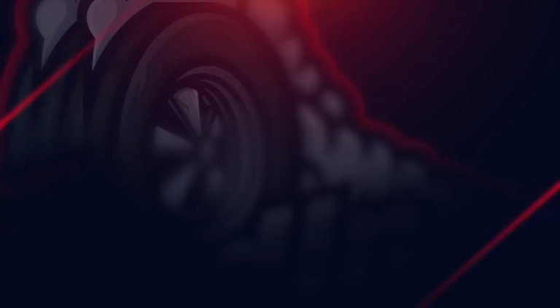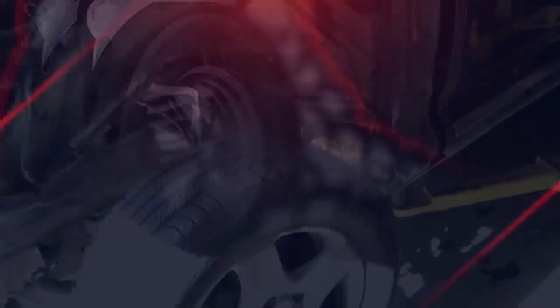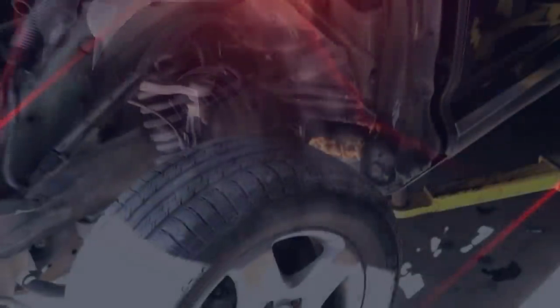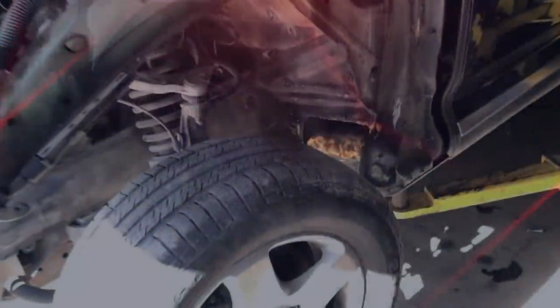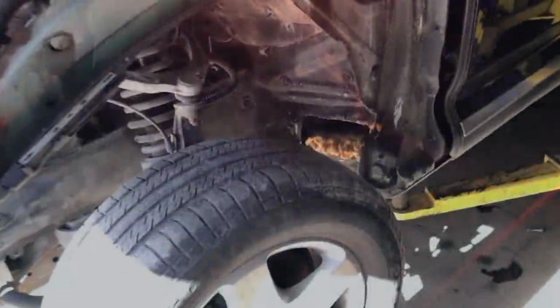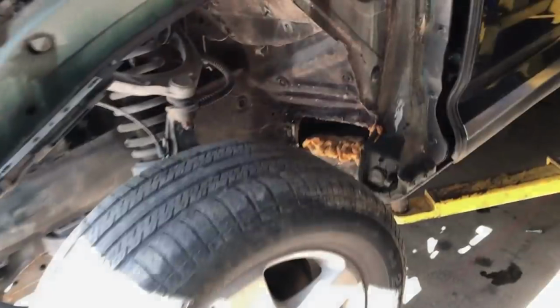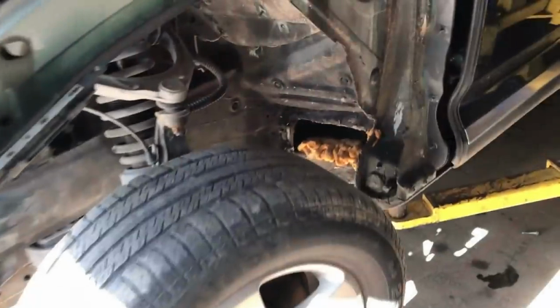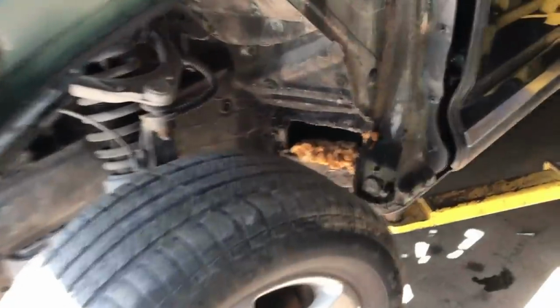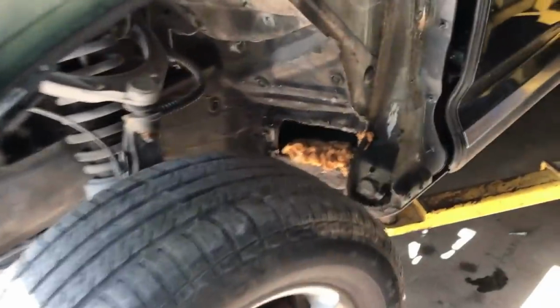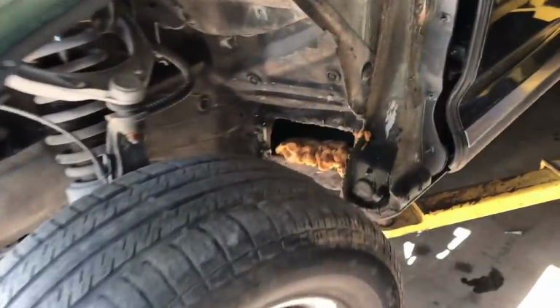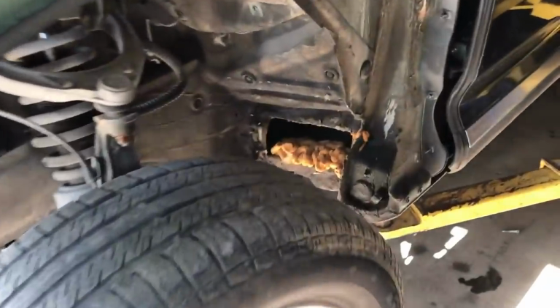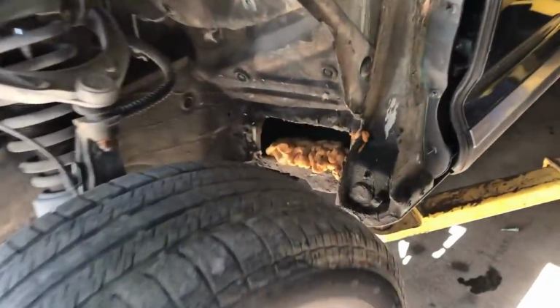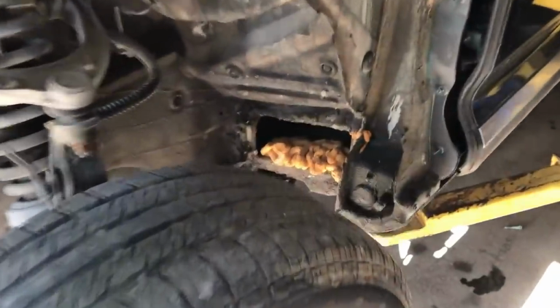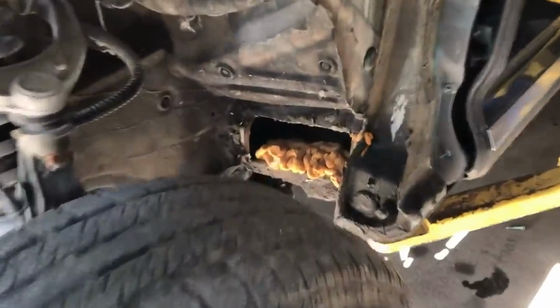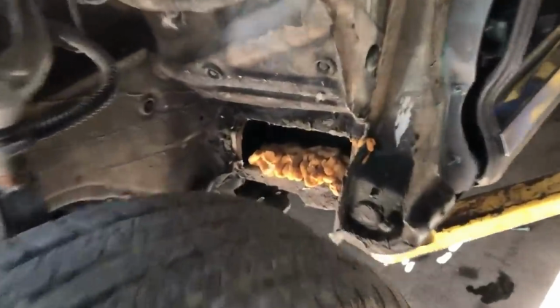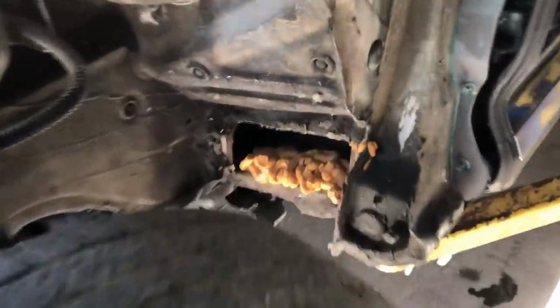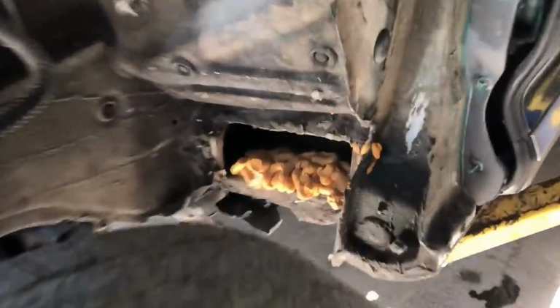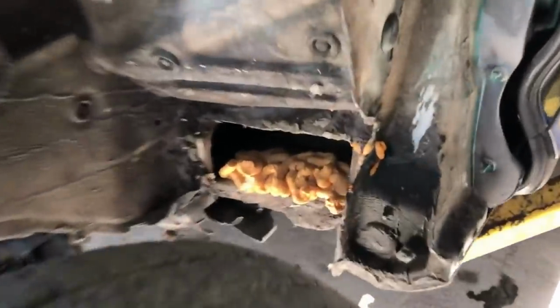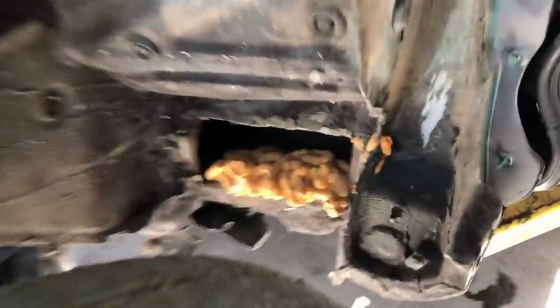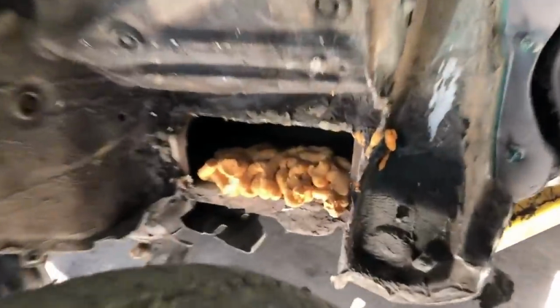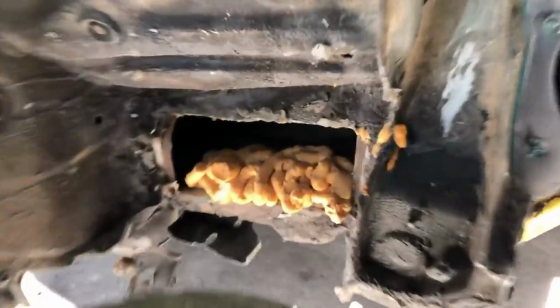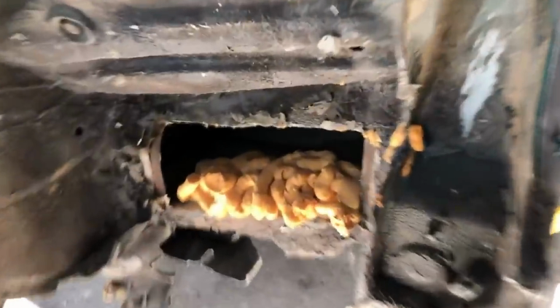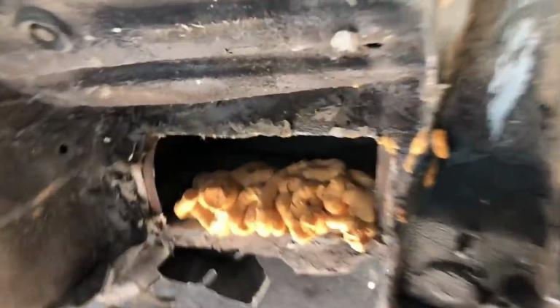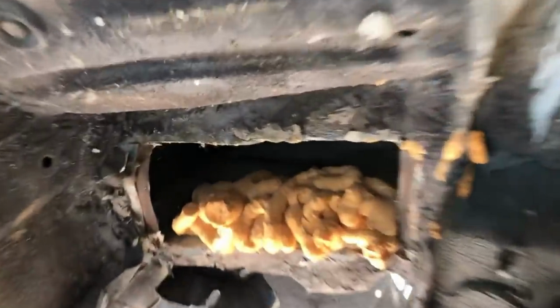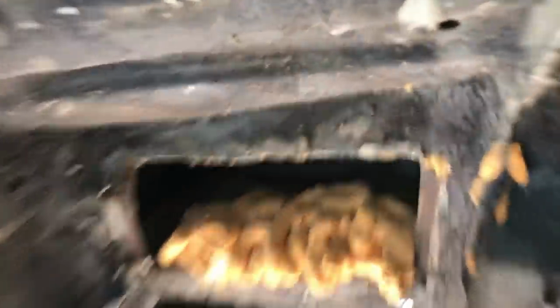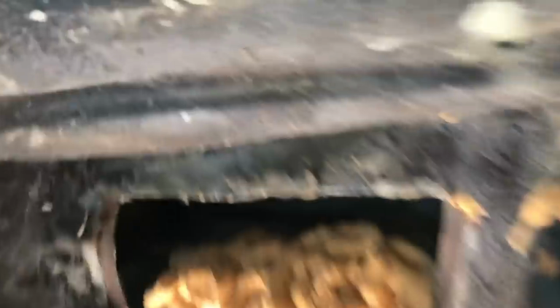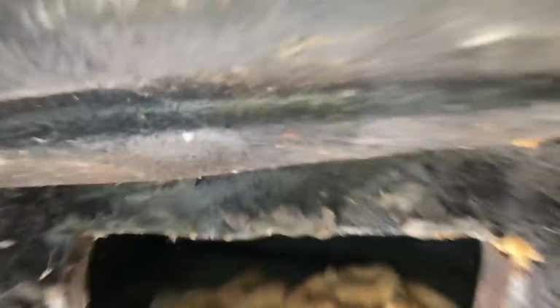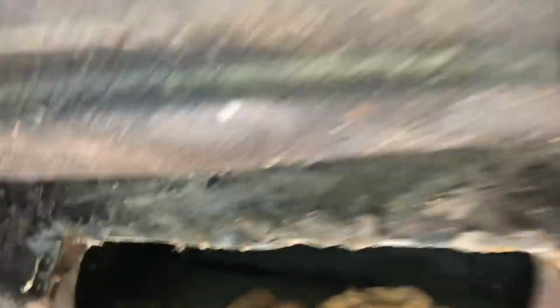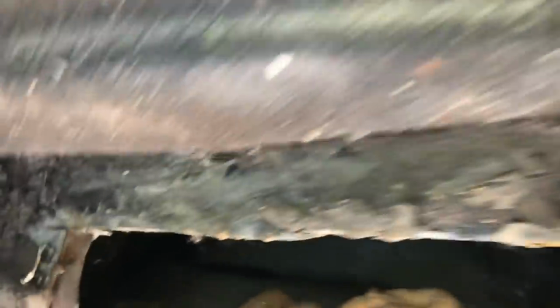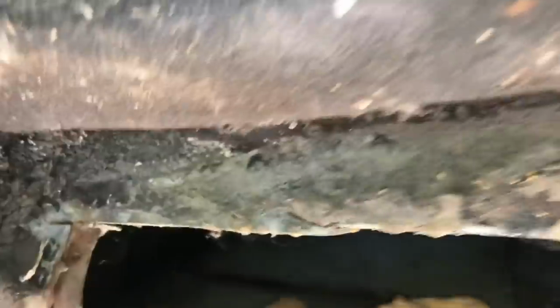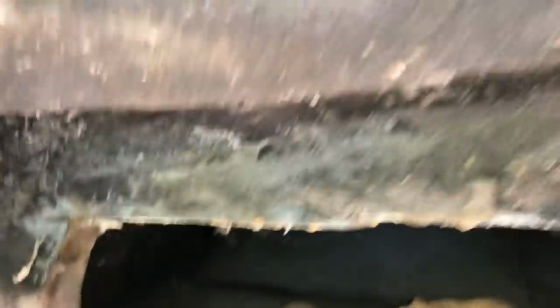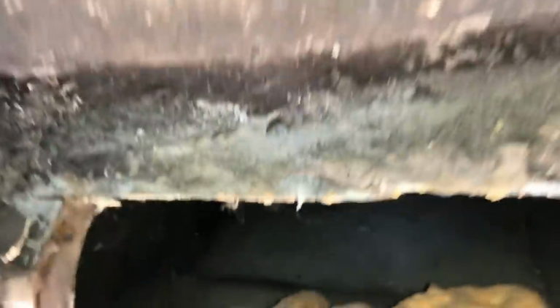A customer bought this vehicle from a U.S. Marshal Auction, and this is just one of many hidden compartments the vehicle had.